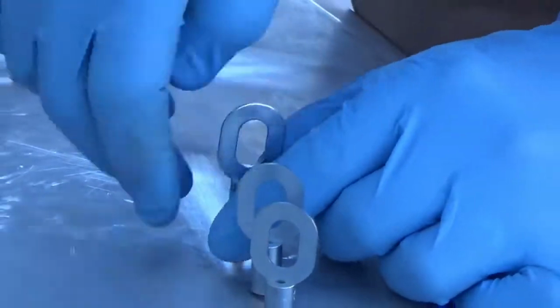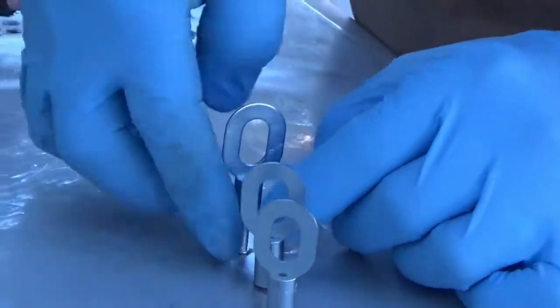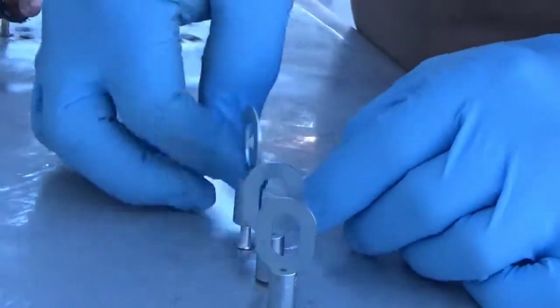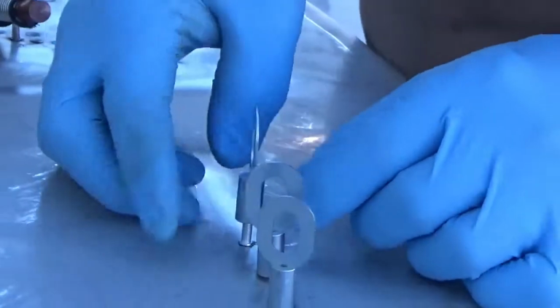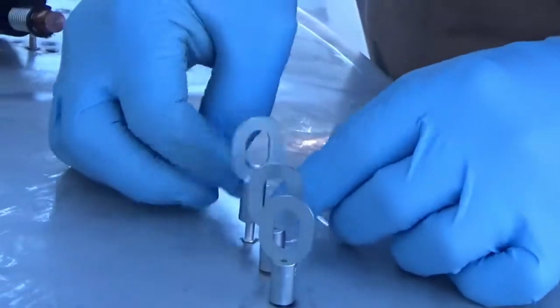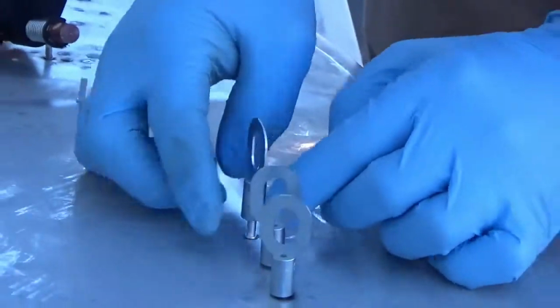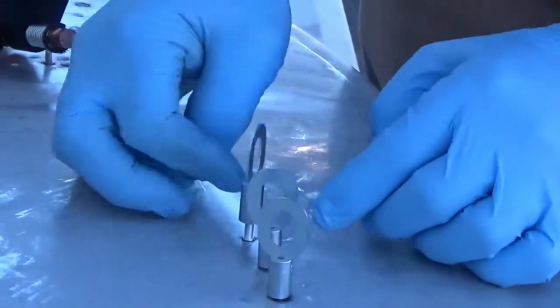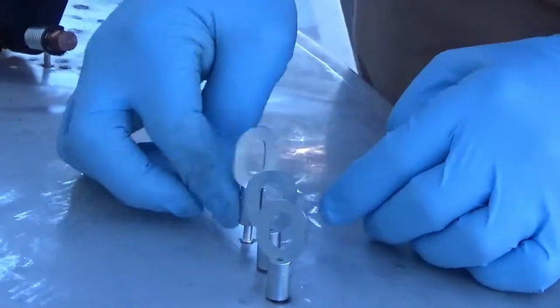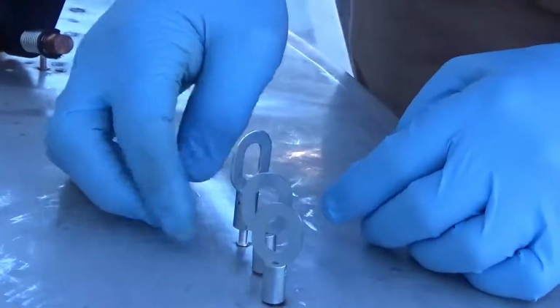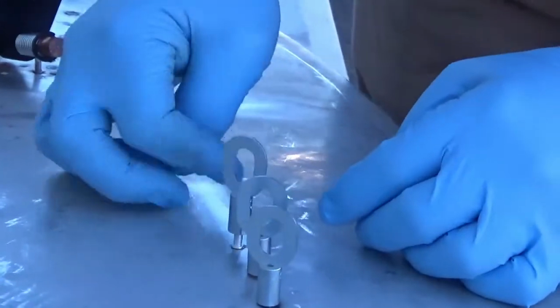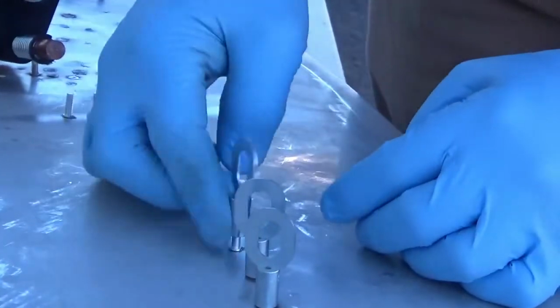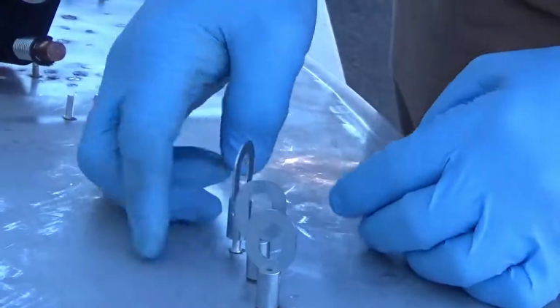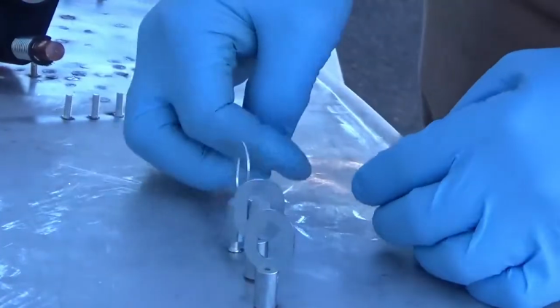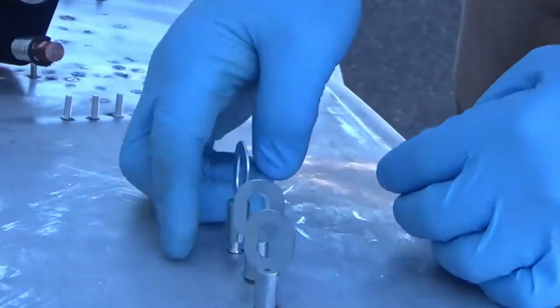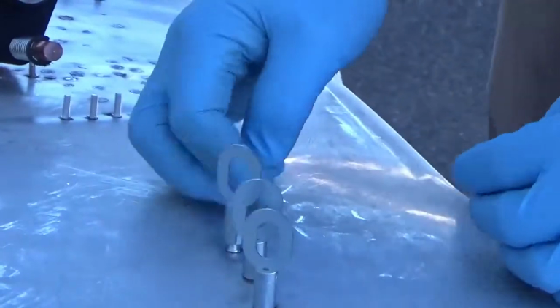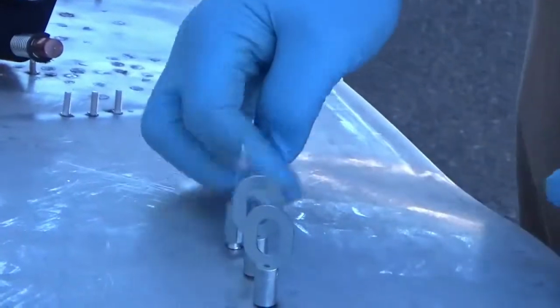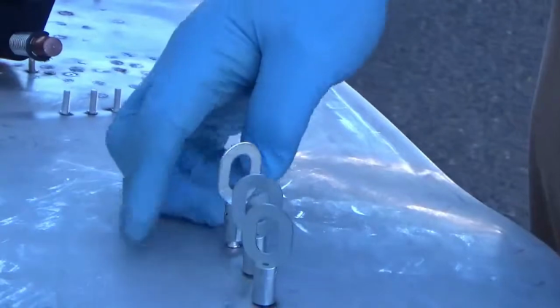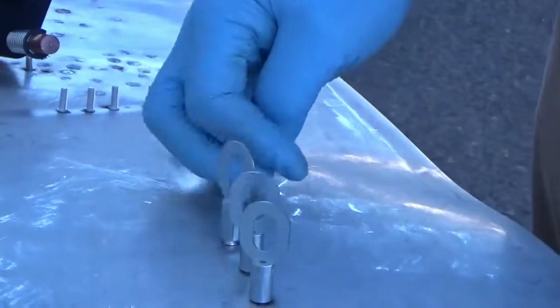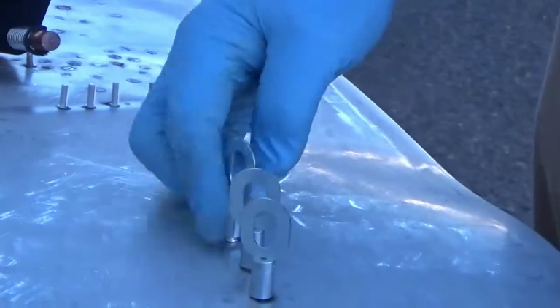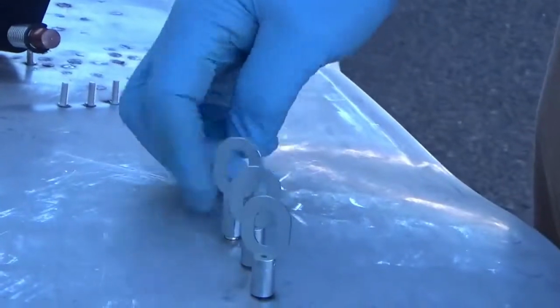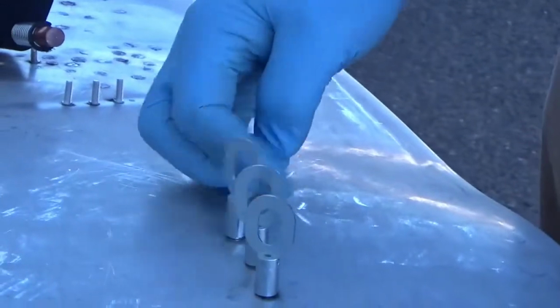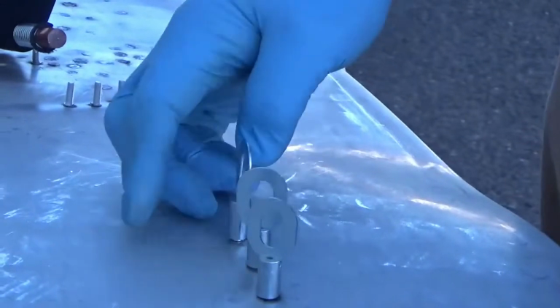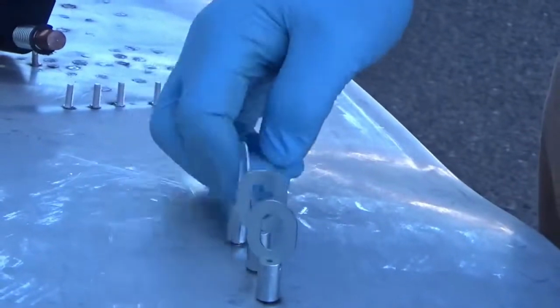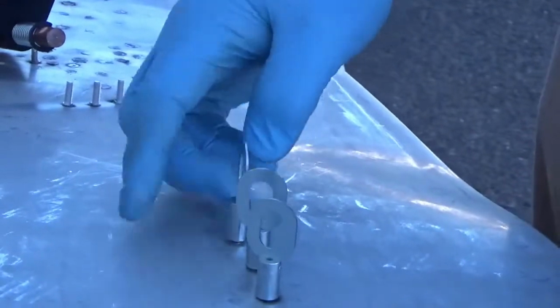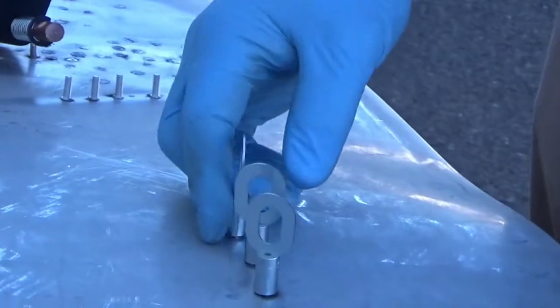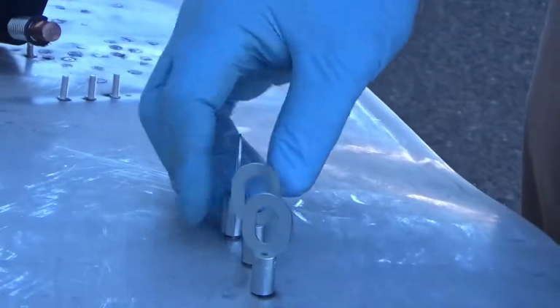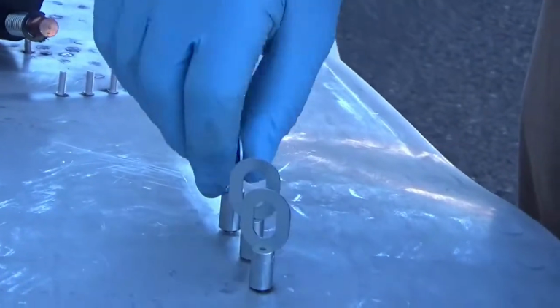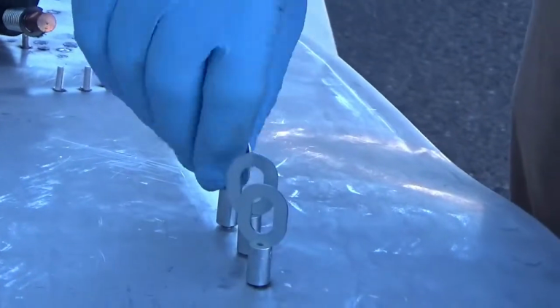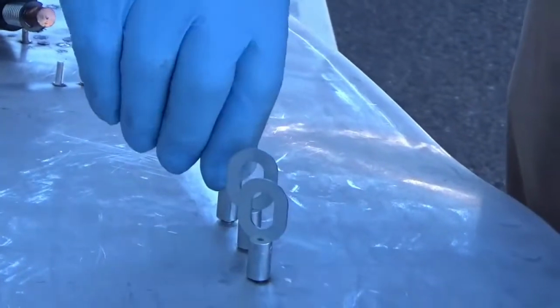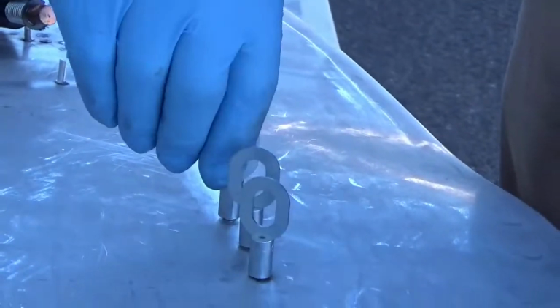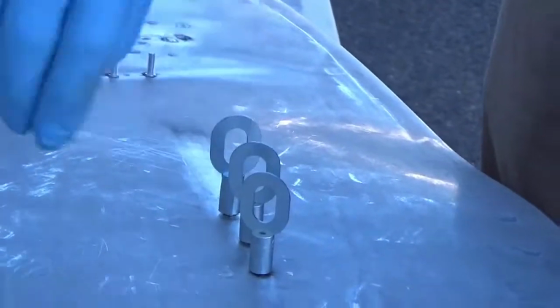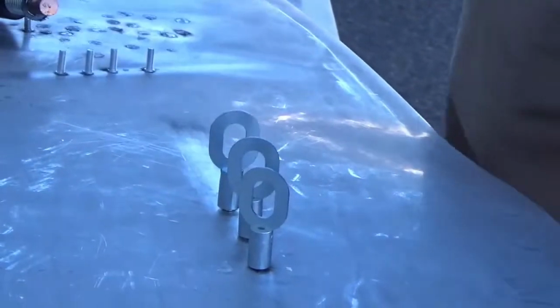You're now able to take on those aluminum jobs that have passed you by, while using this workhorse for everyday steel.